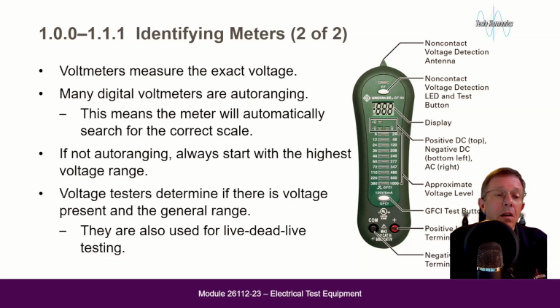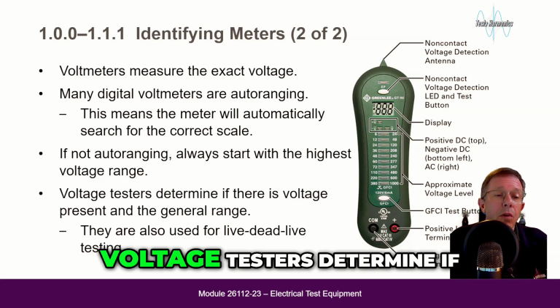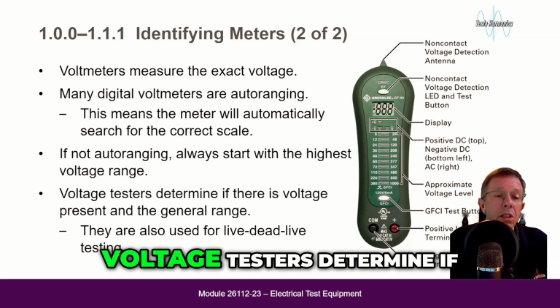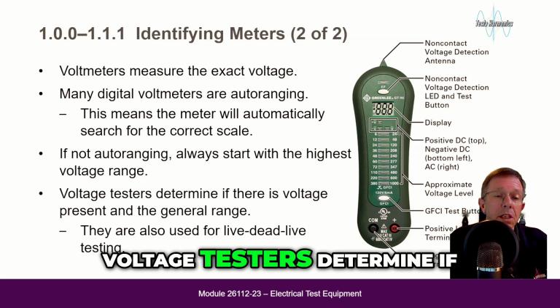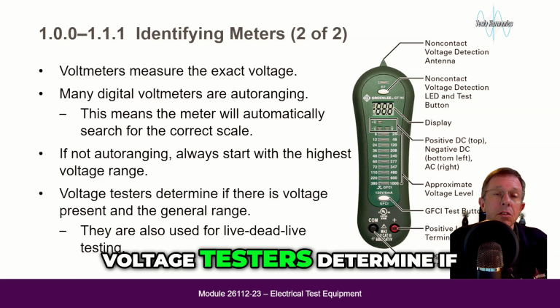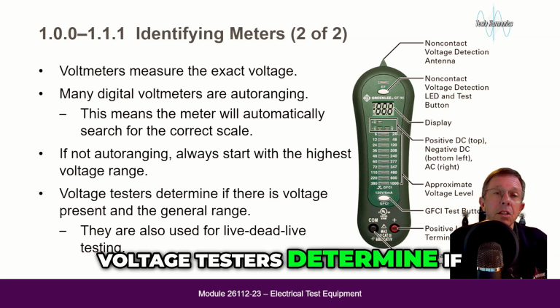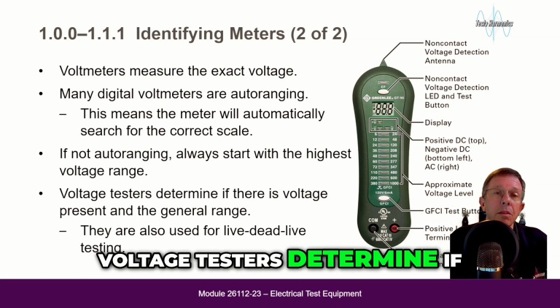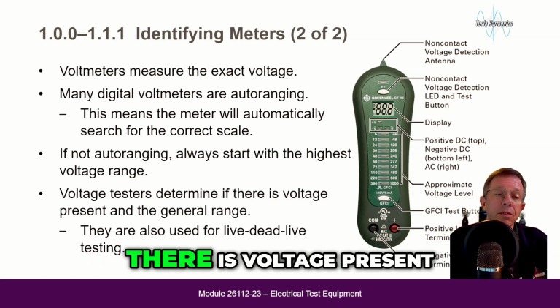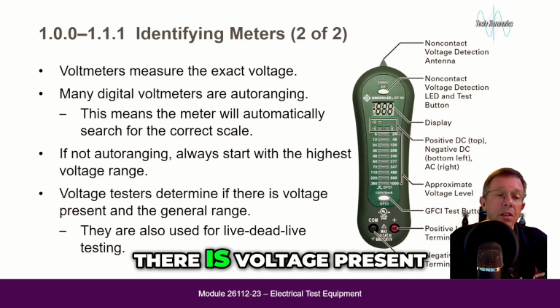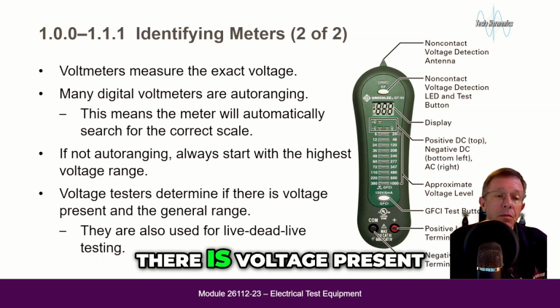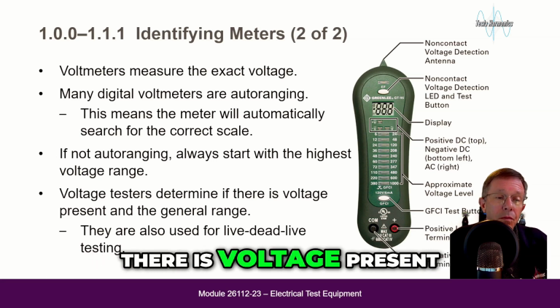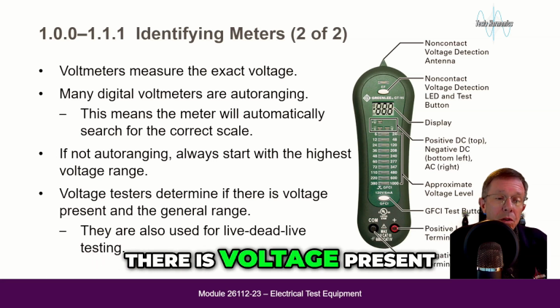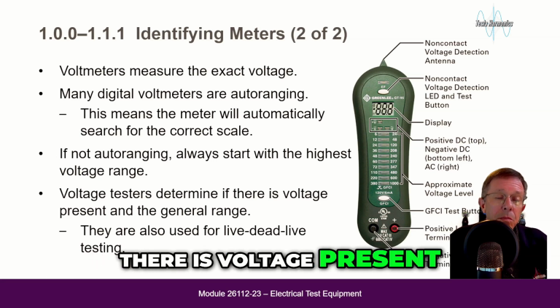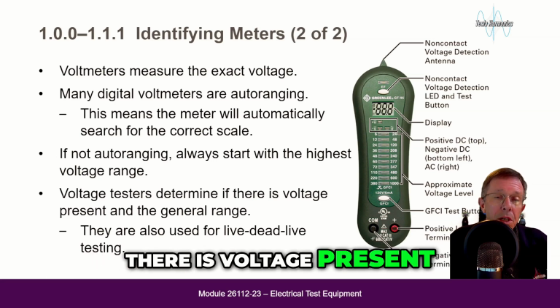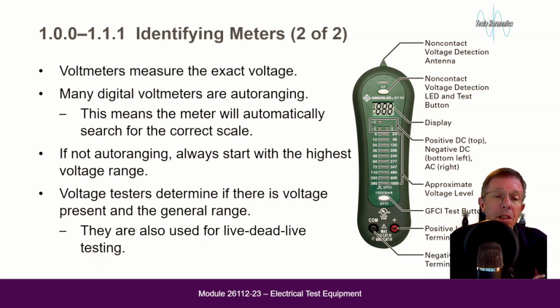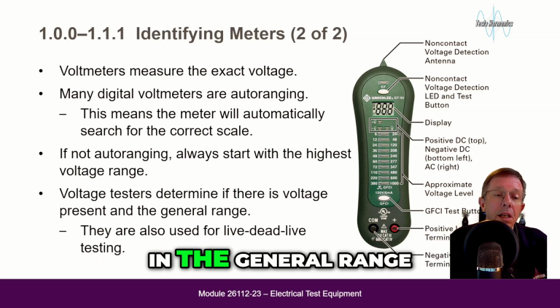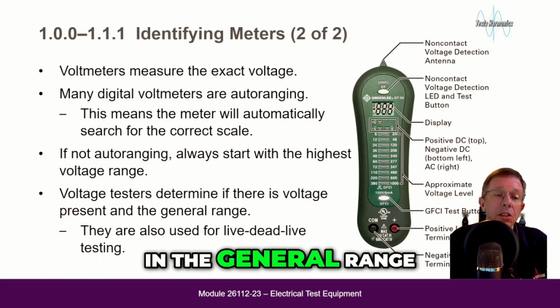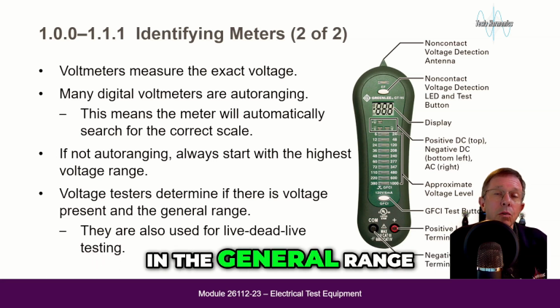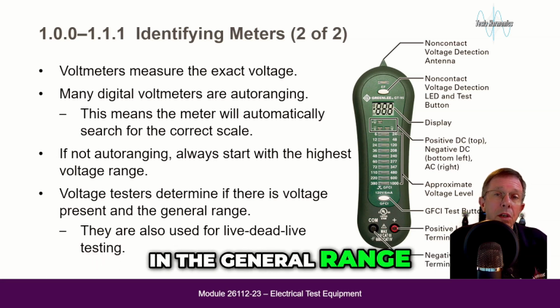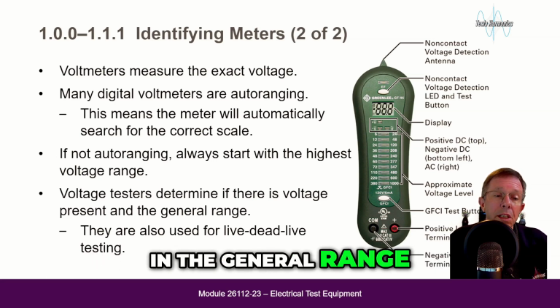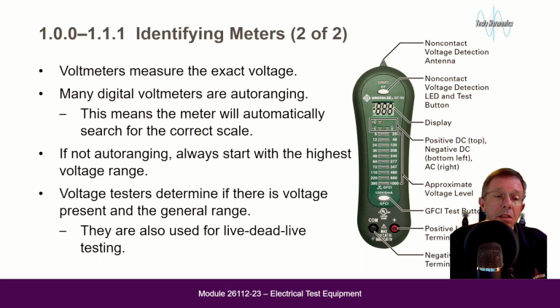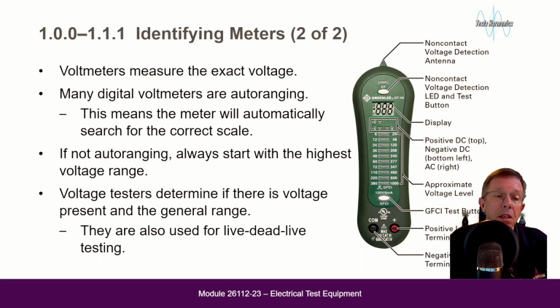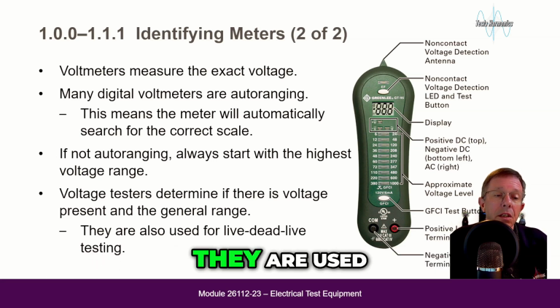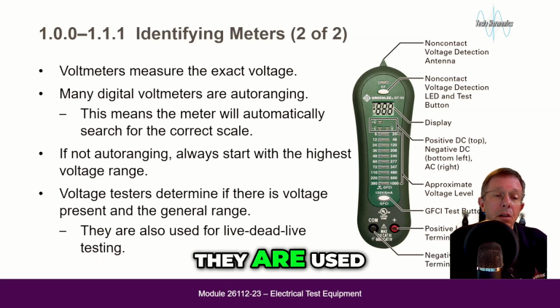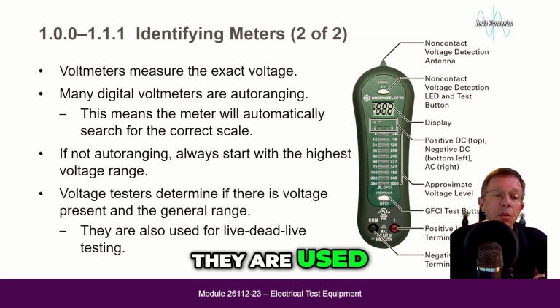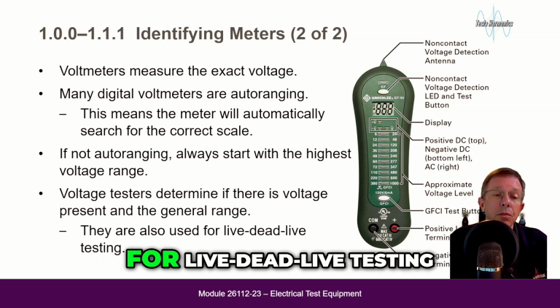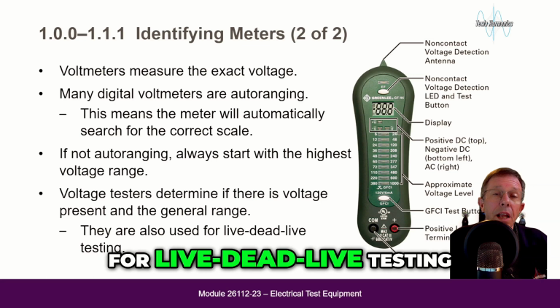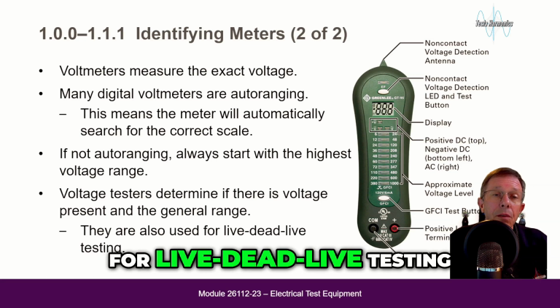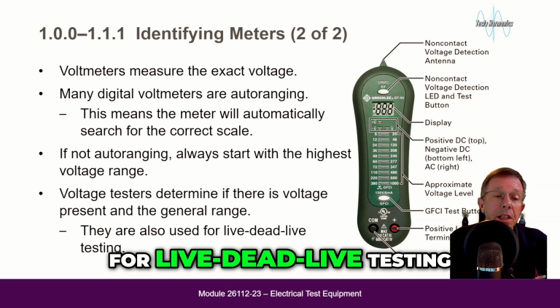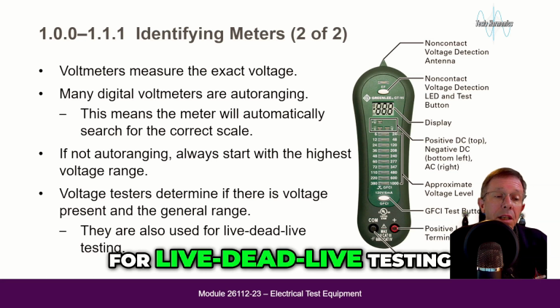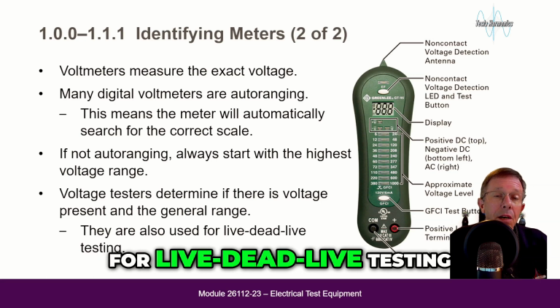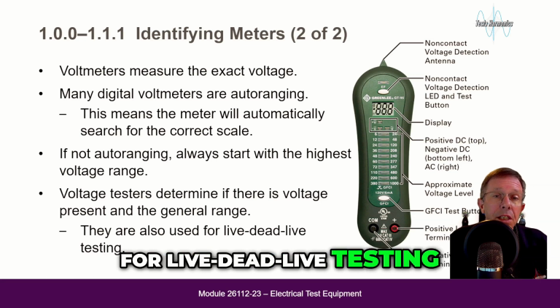Voltage testers determine if there is voltage present in the general range. They are used for live-dead-live testing.